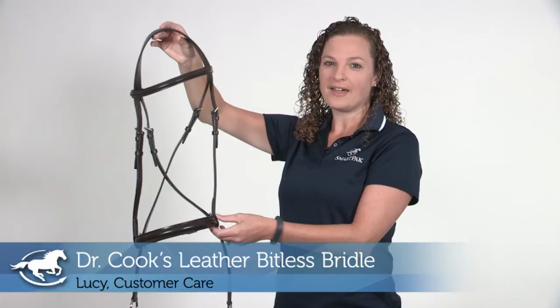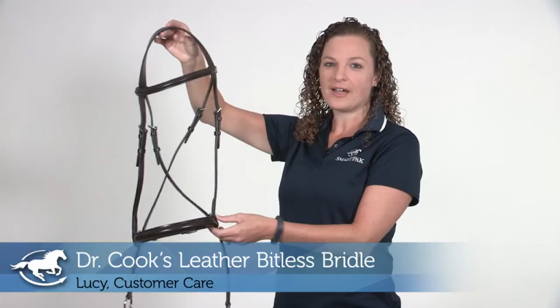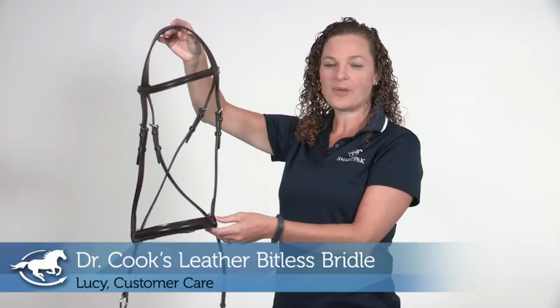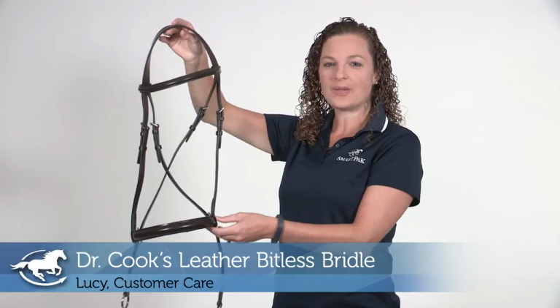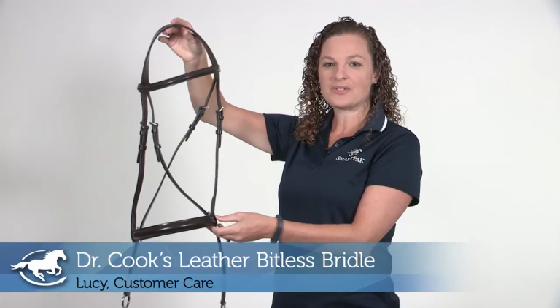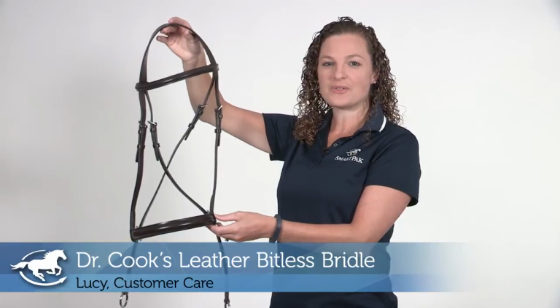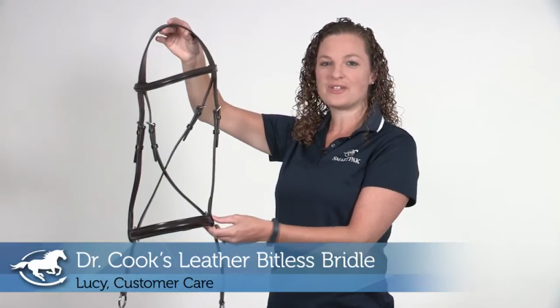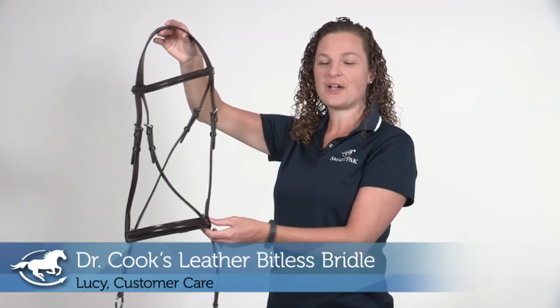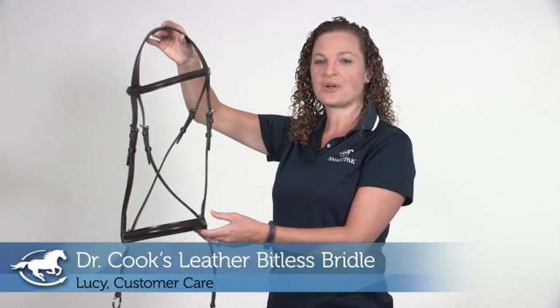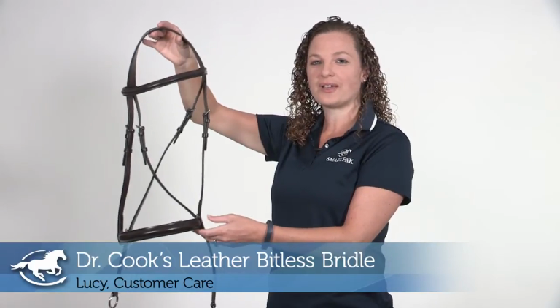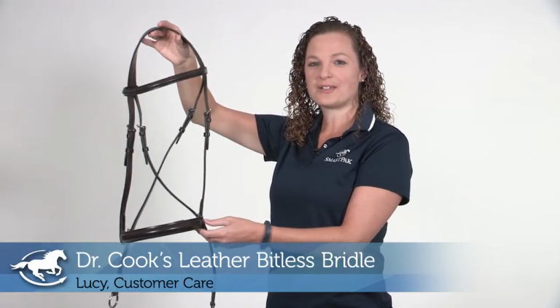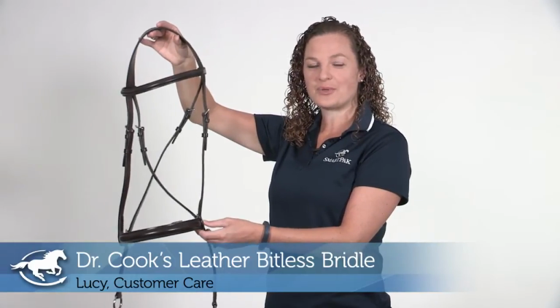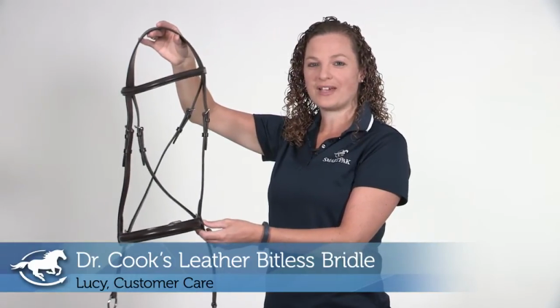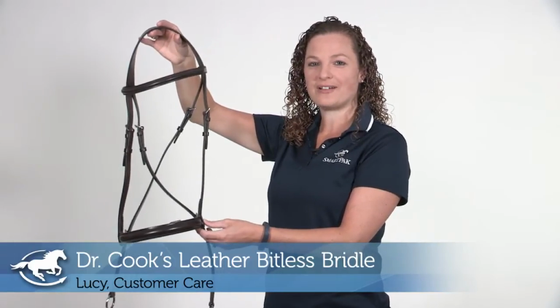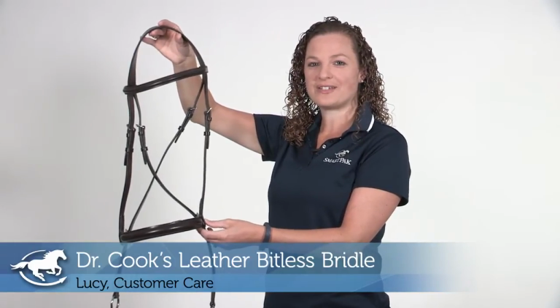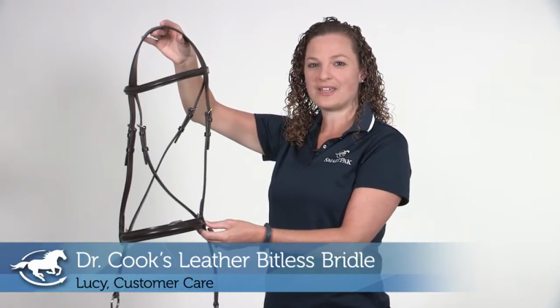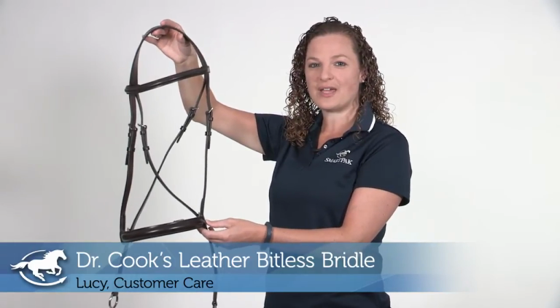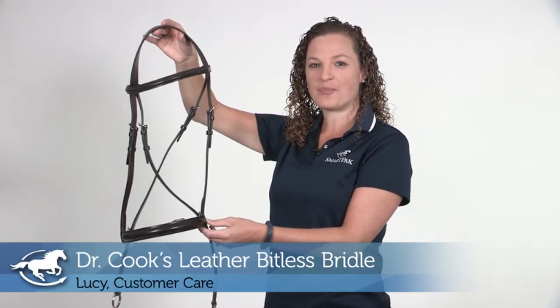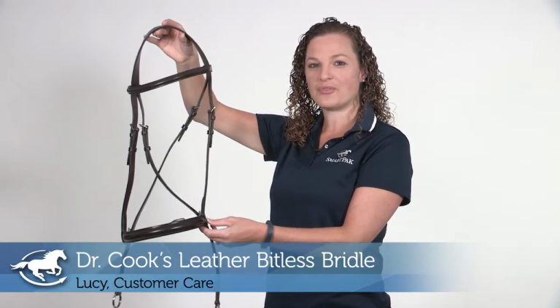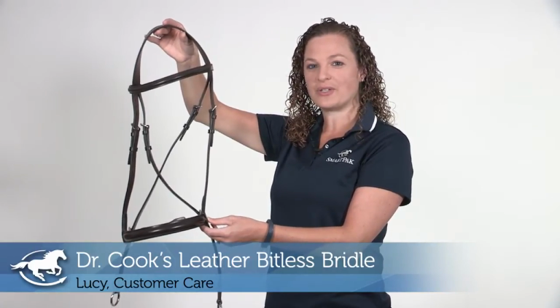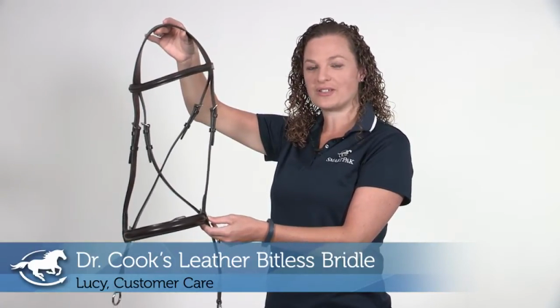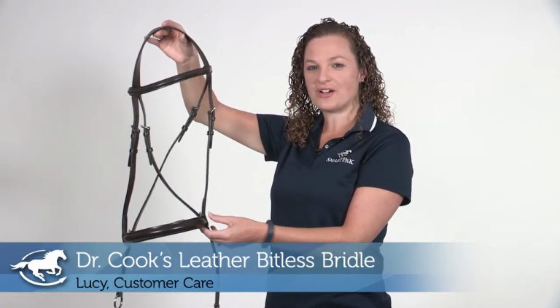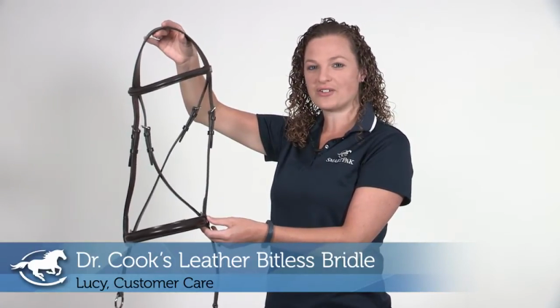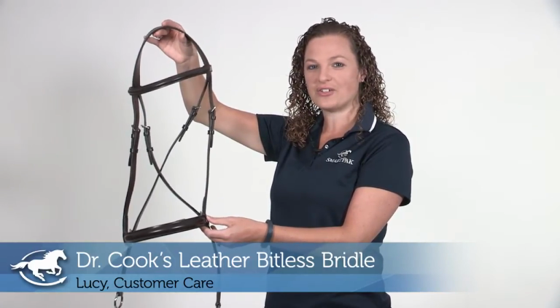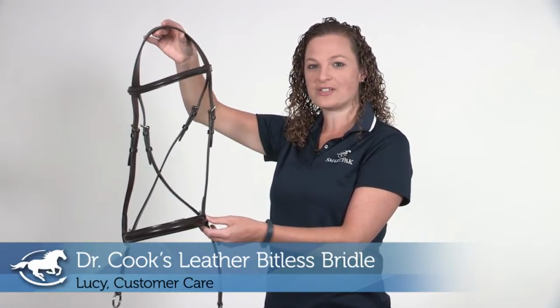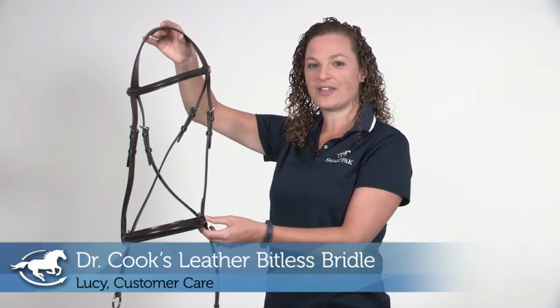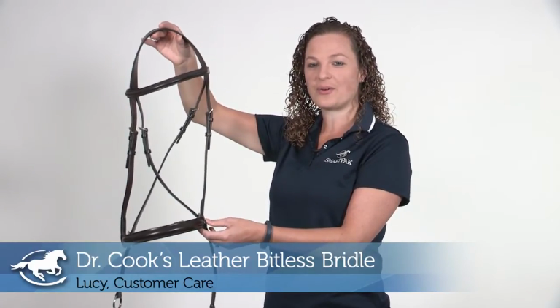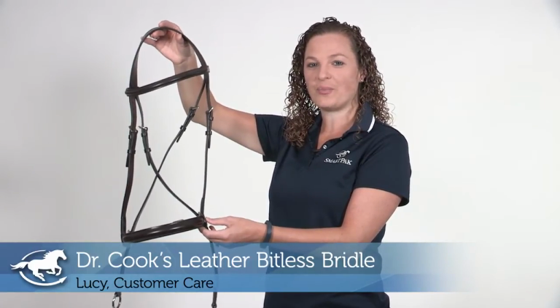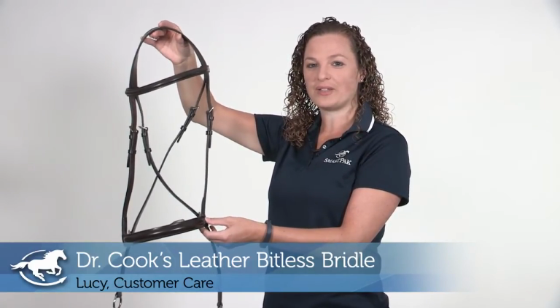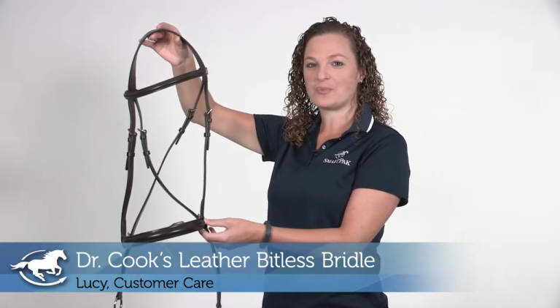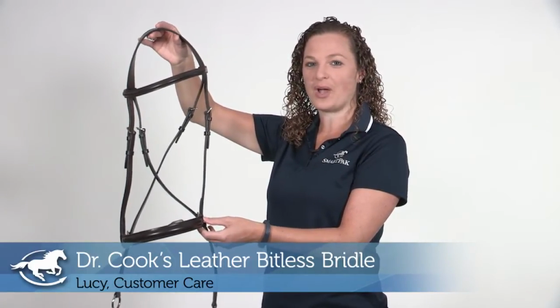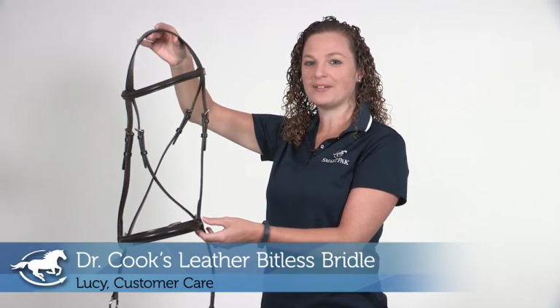Hi, my name is Lucy. I work in customer care and today I'm reviewing the Dr. Cook's Leather Bitless Bridle.